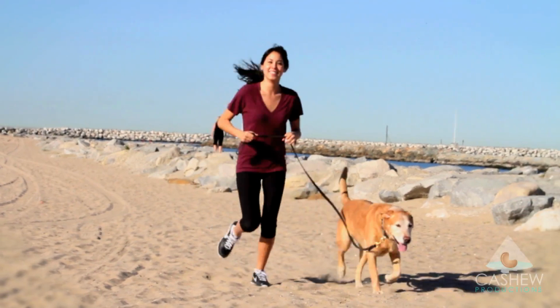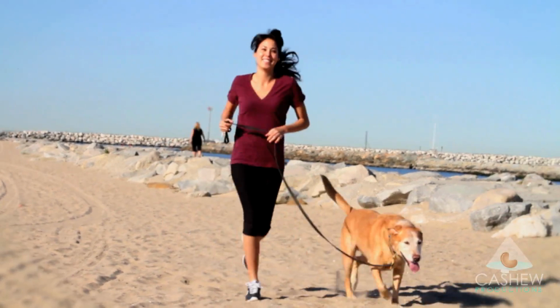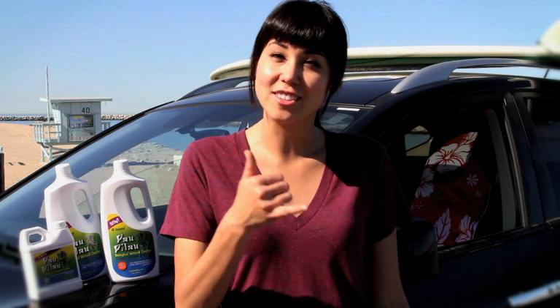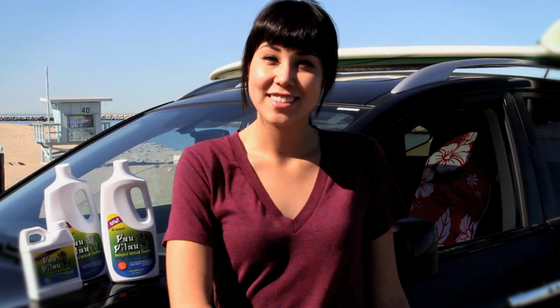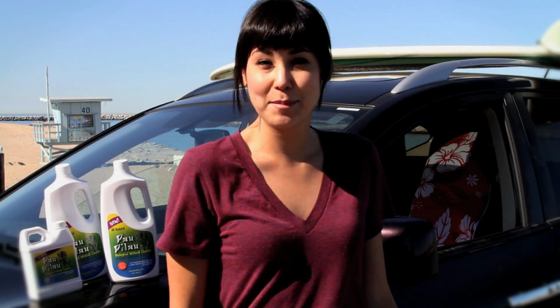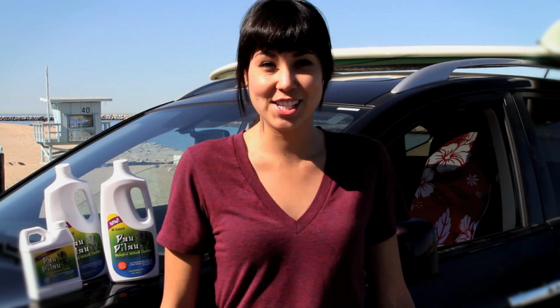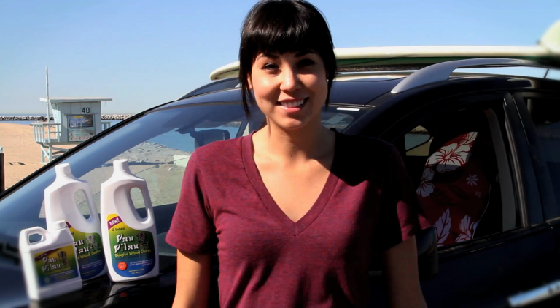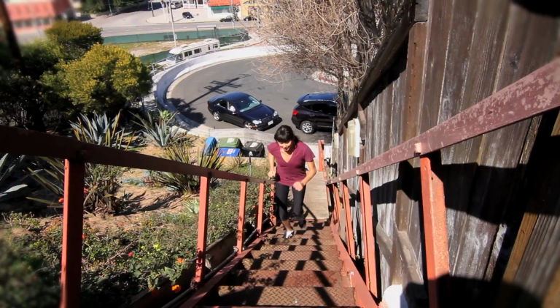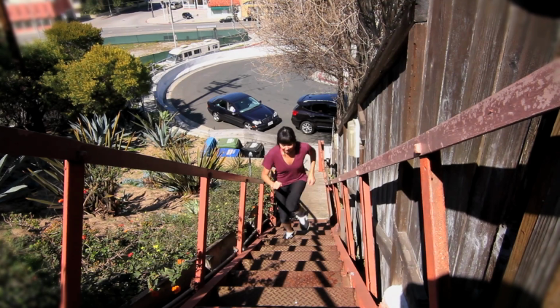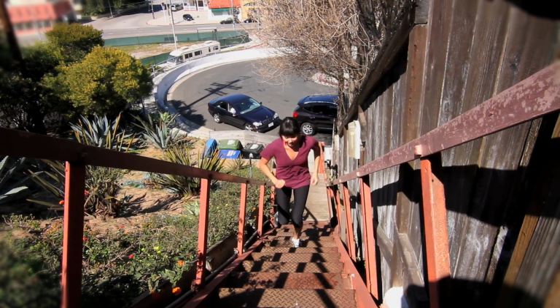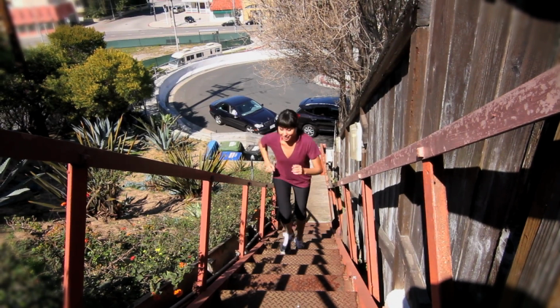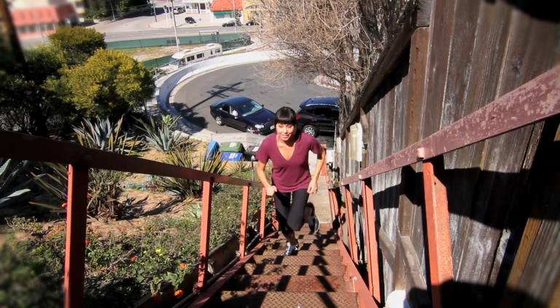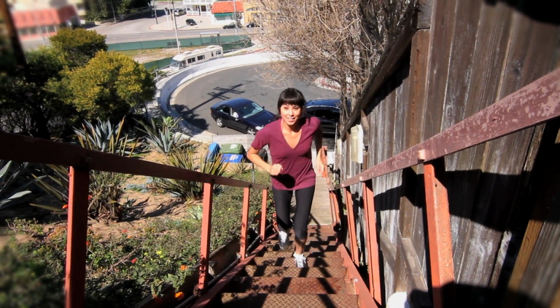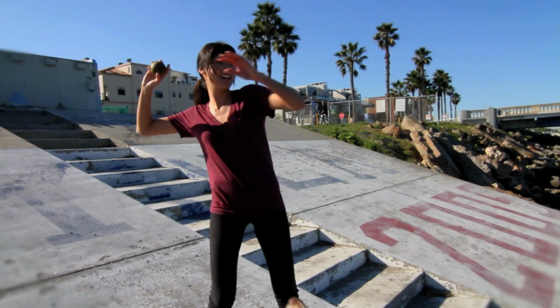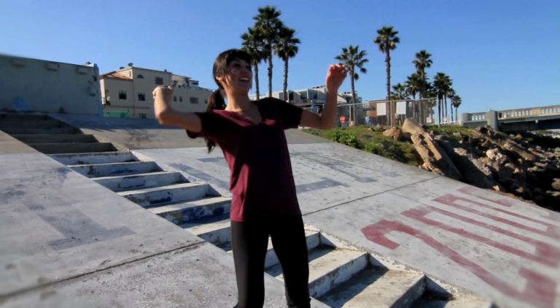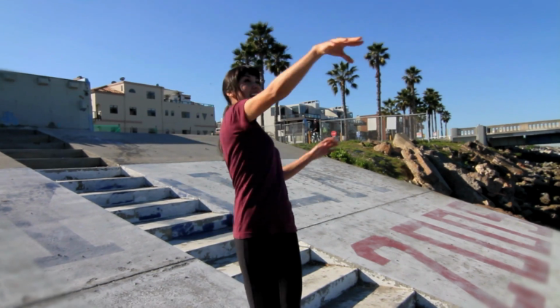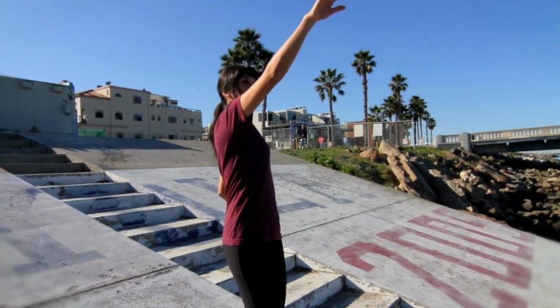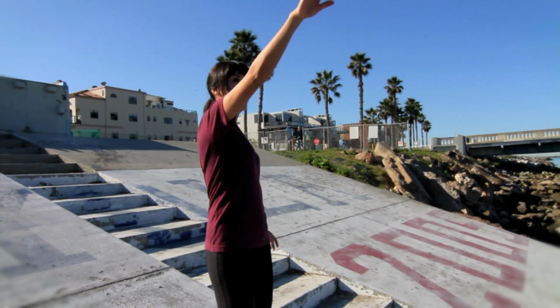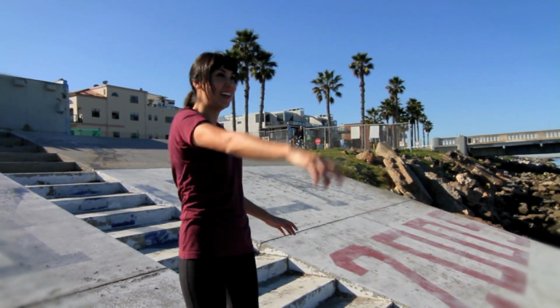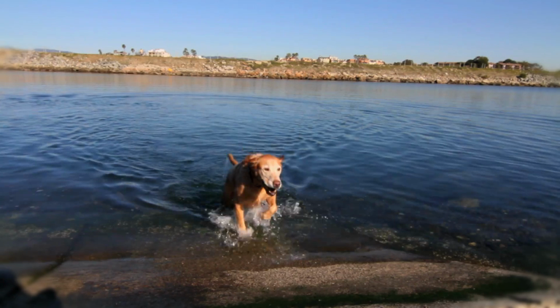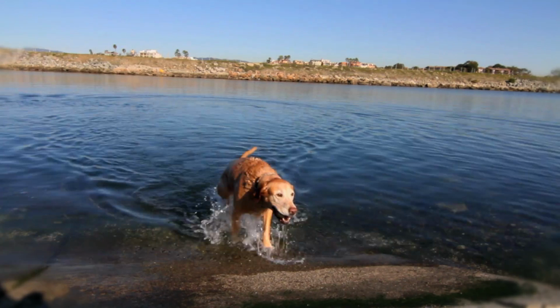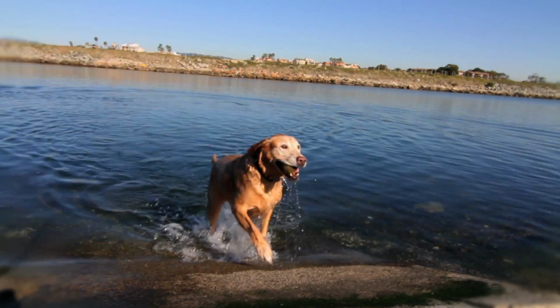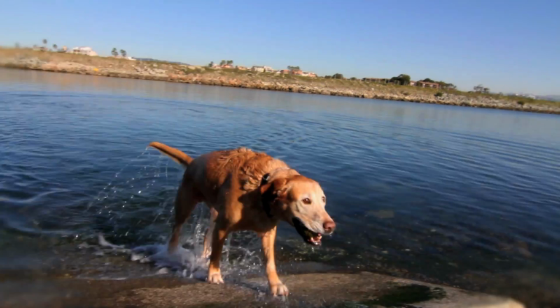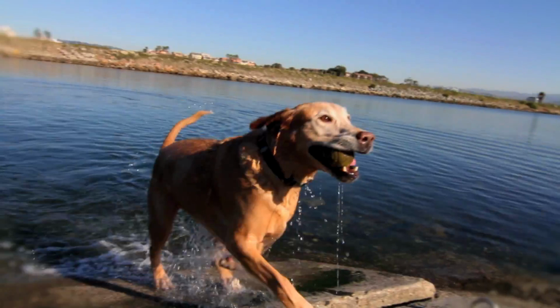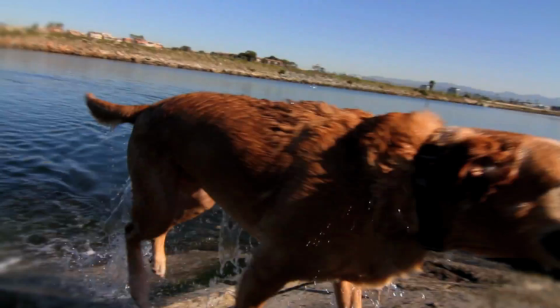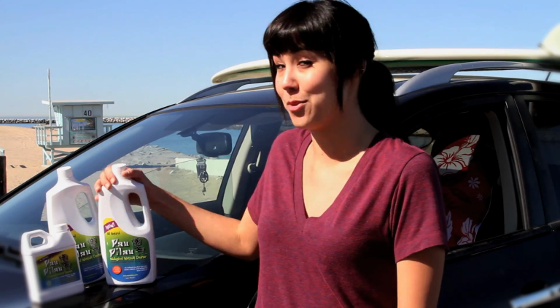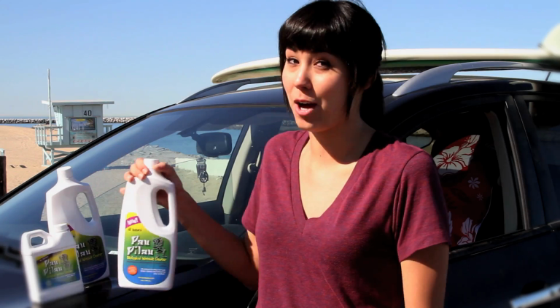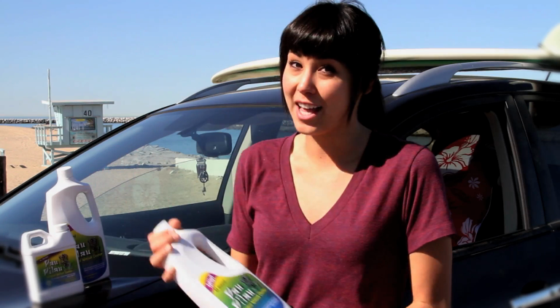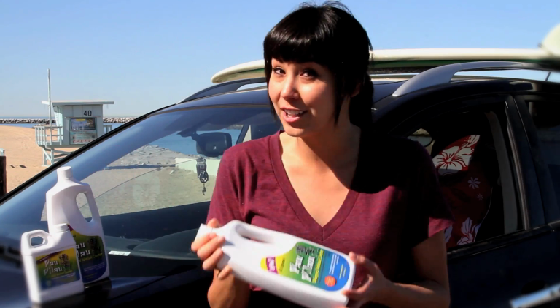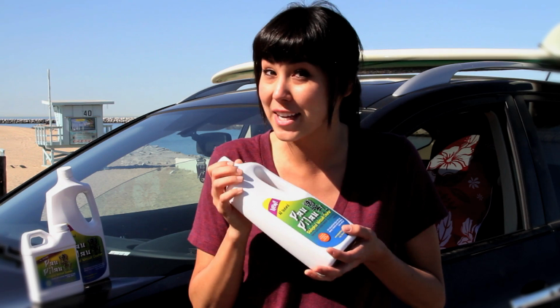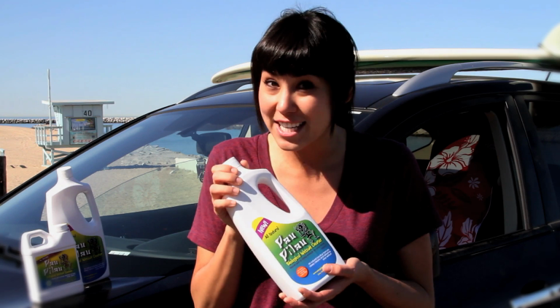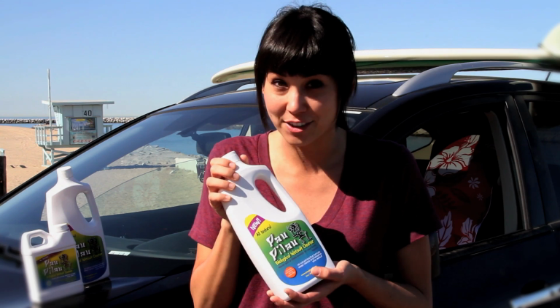Aloha! I'm Tasia. I need a product that can keep up with me and my active lifestyle. That's why I turned to Pau Pilau to clean my seat covers.